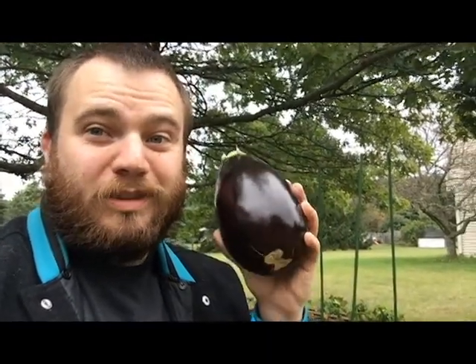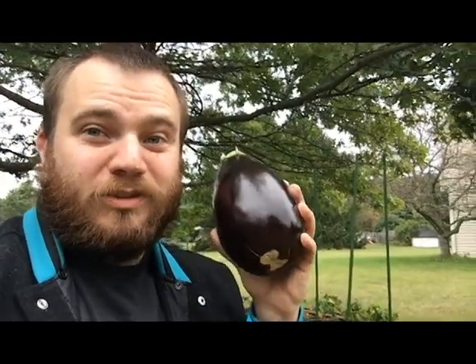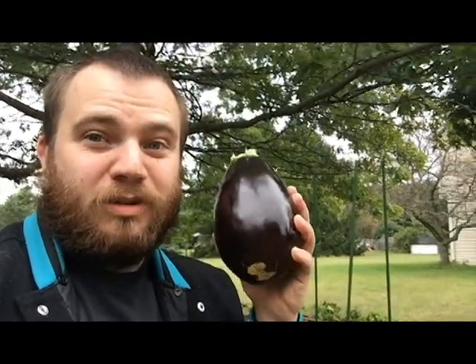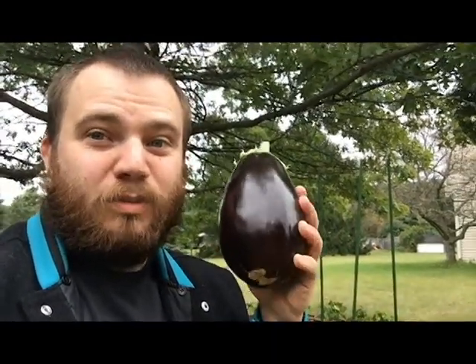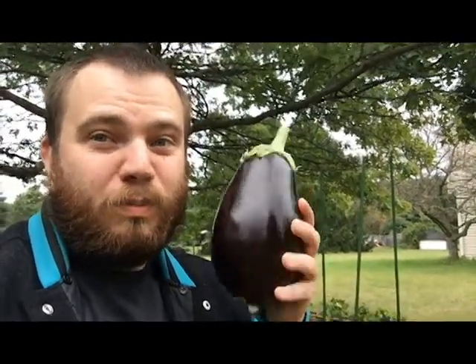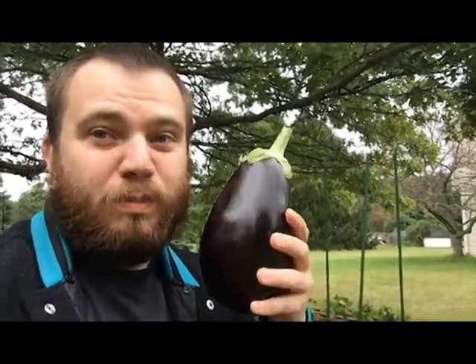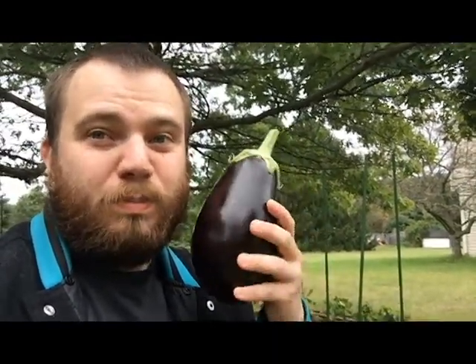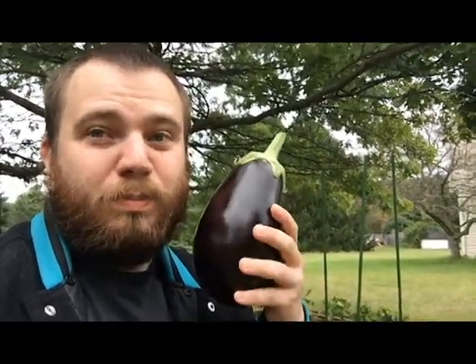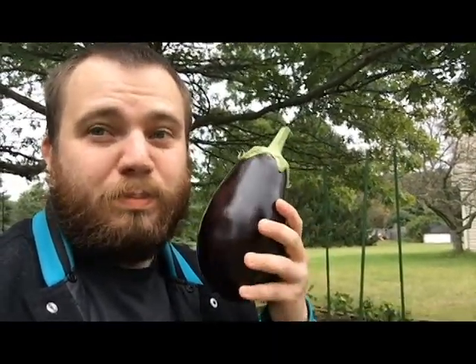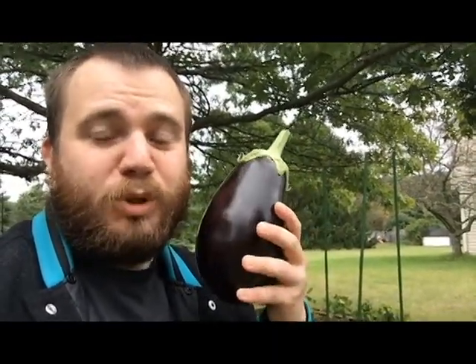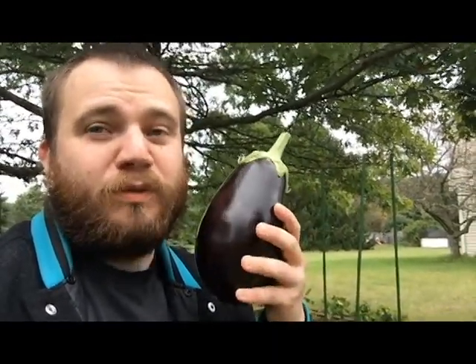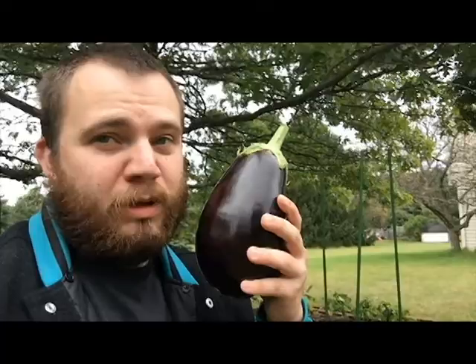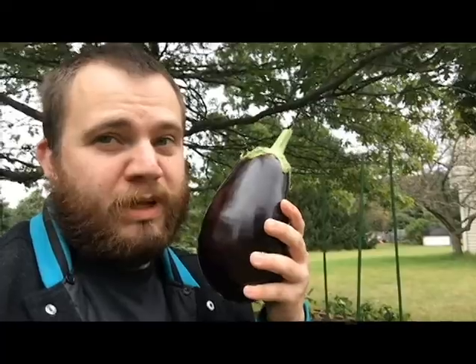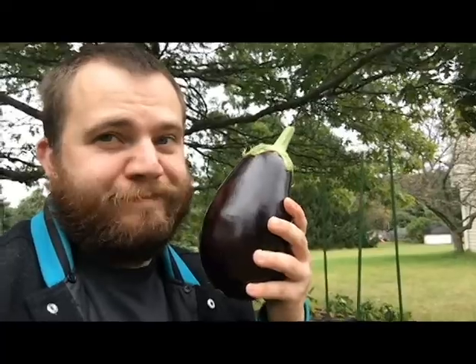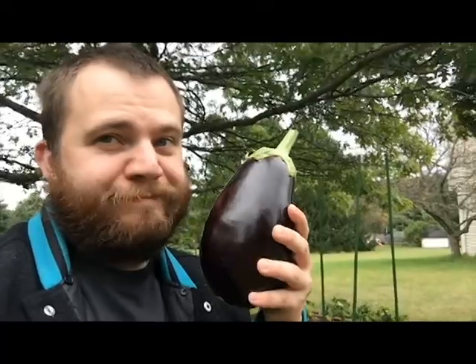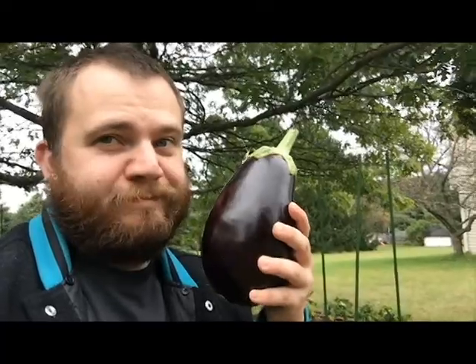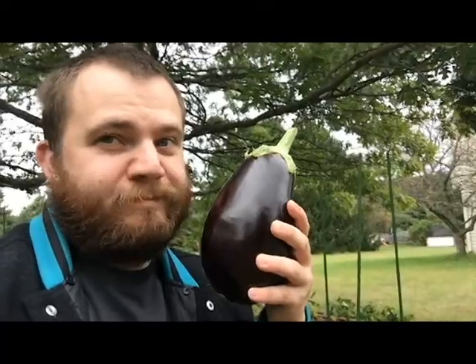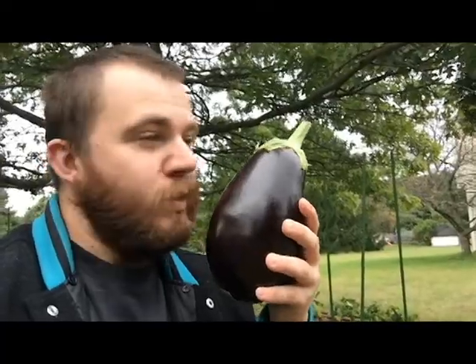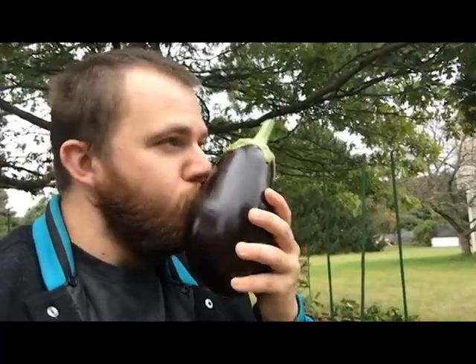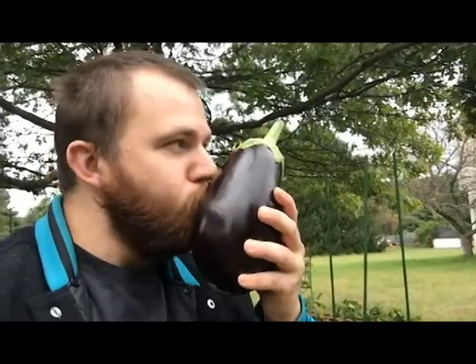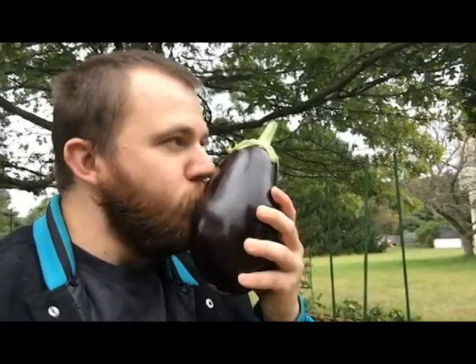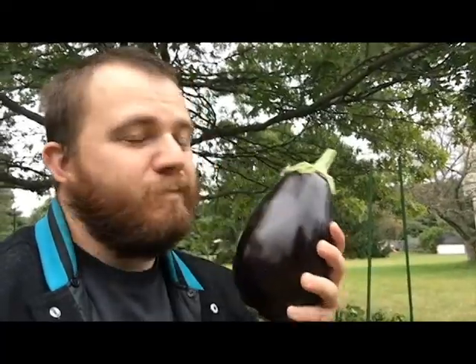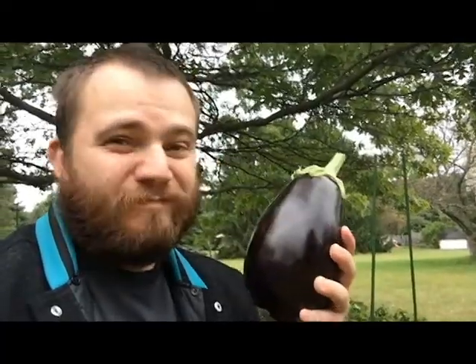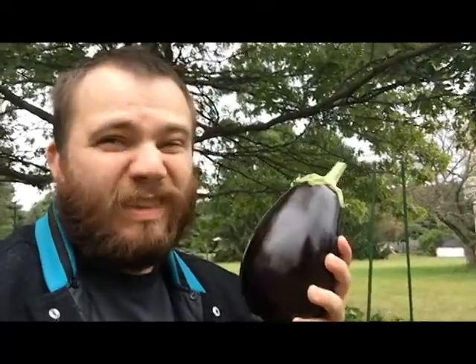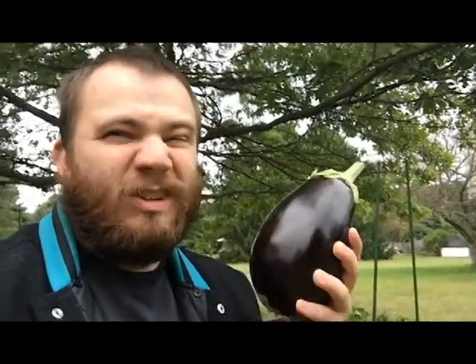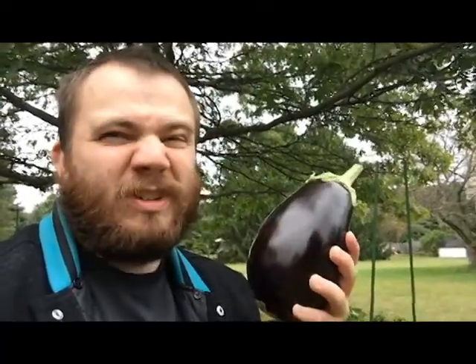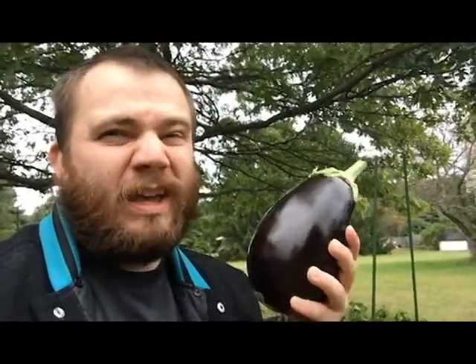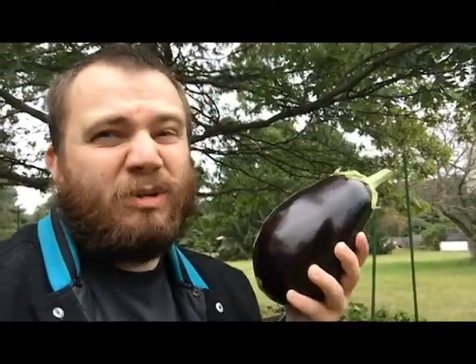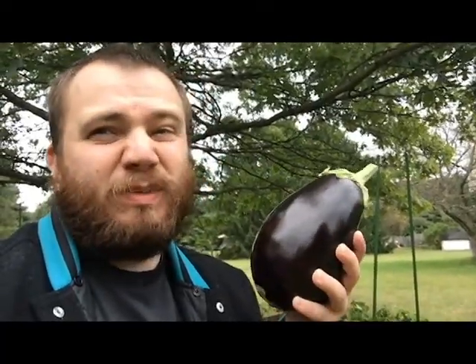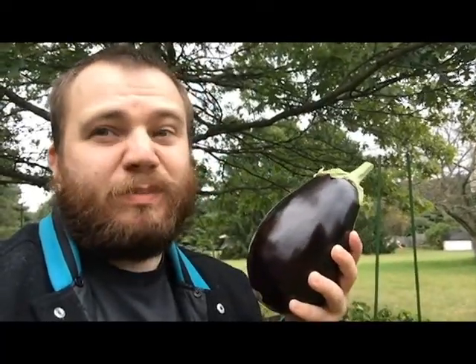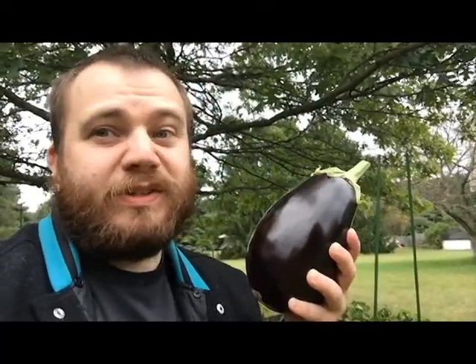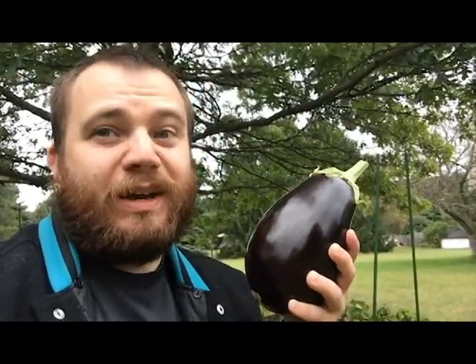Look at this beautiful eggplant. You know, it's not a cabbage, but it's the best I've got.